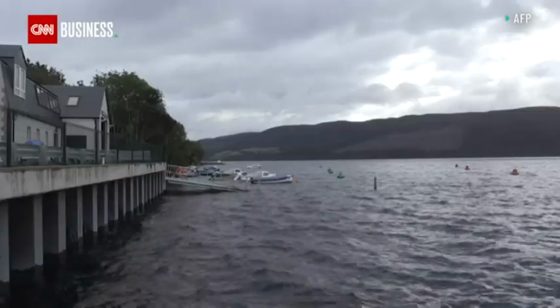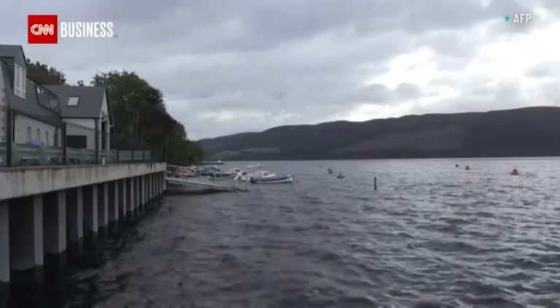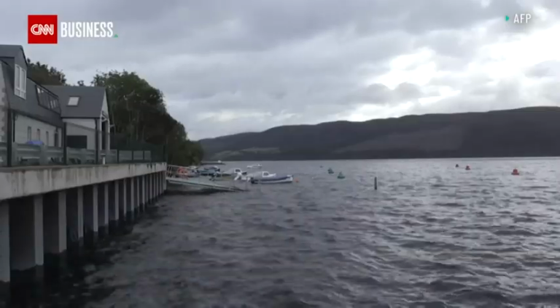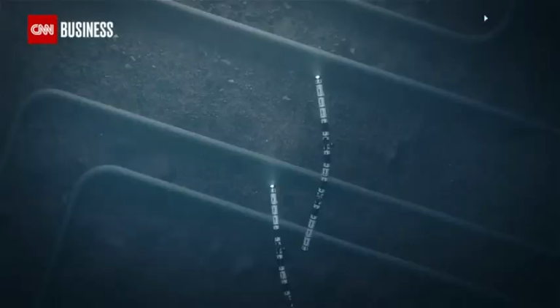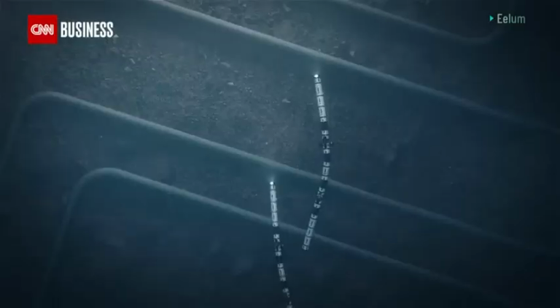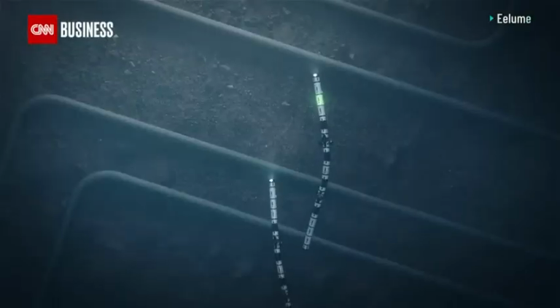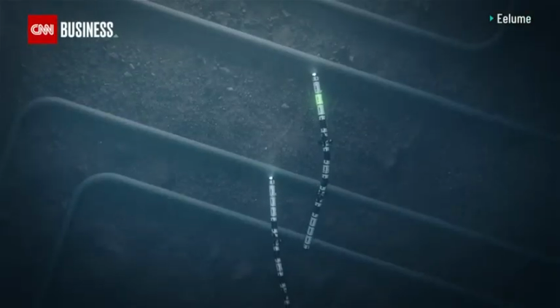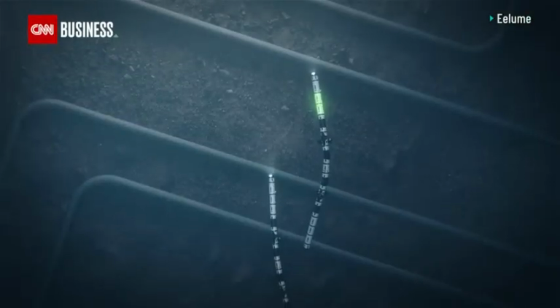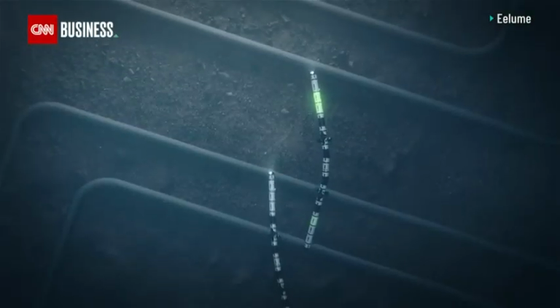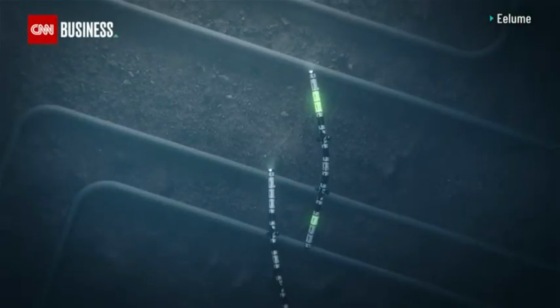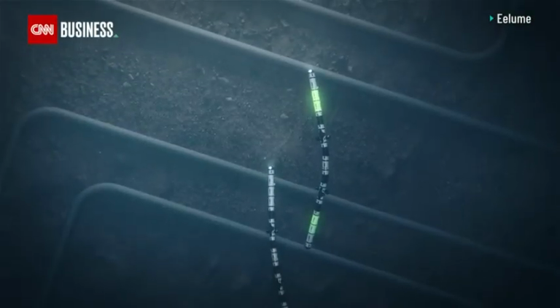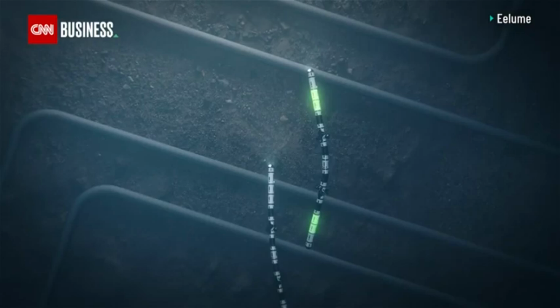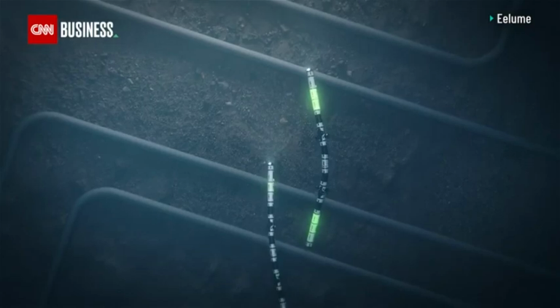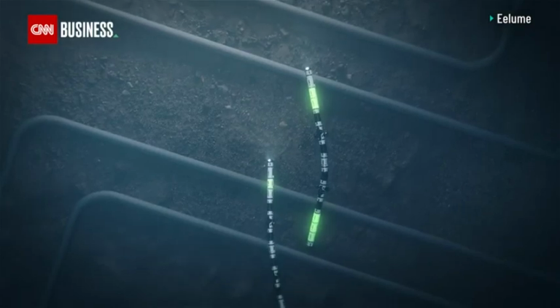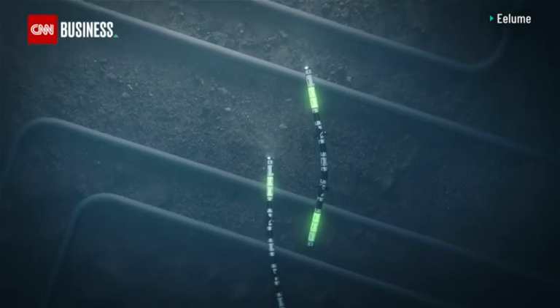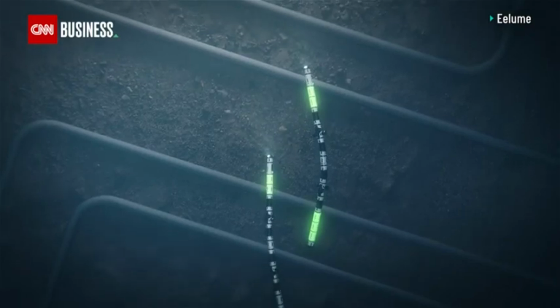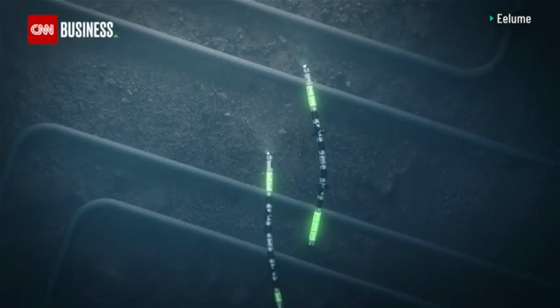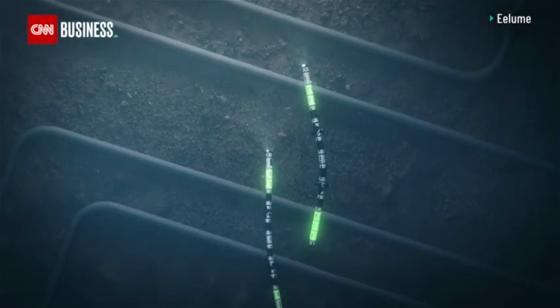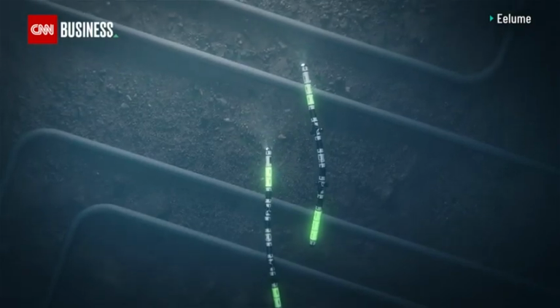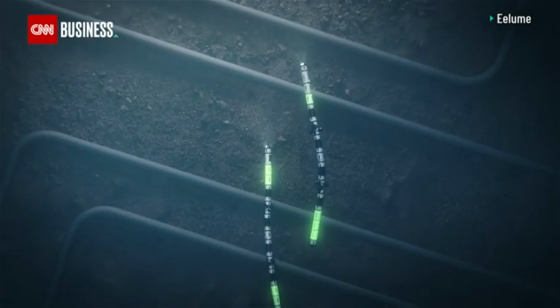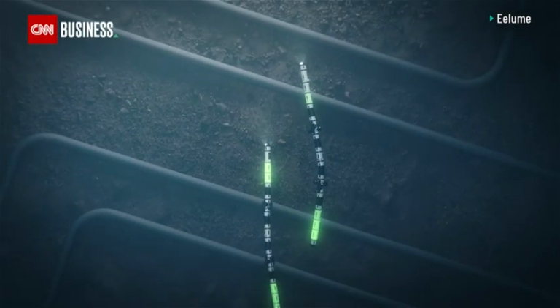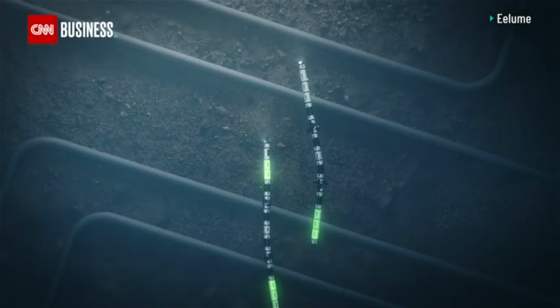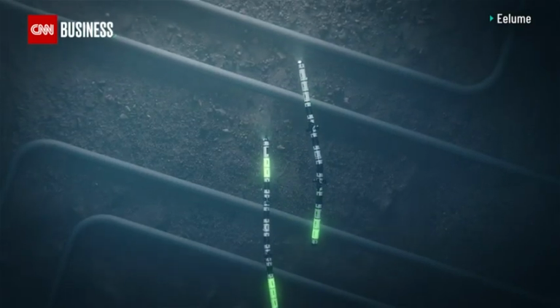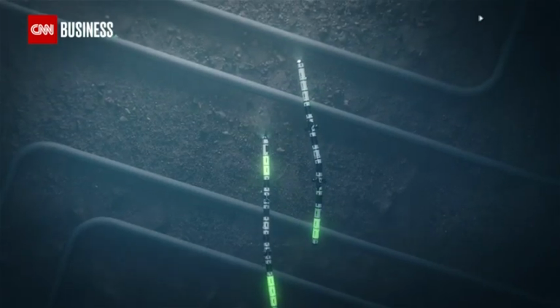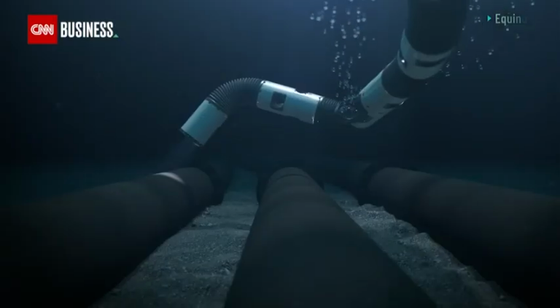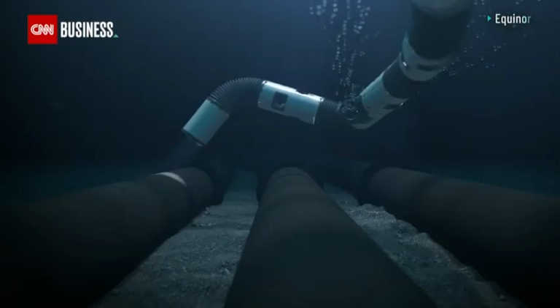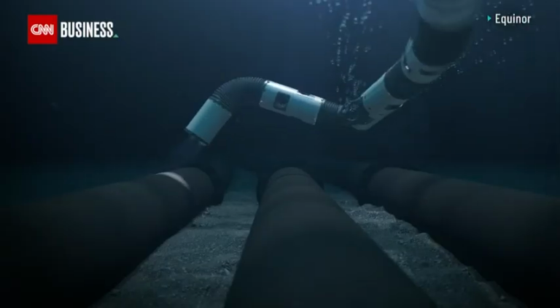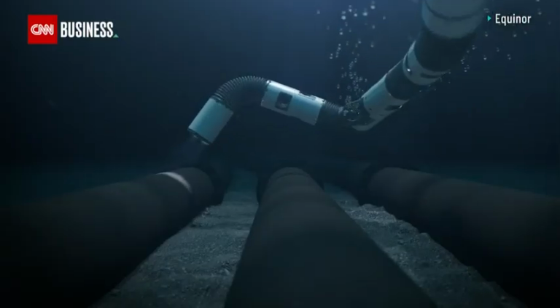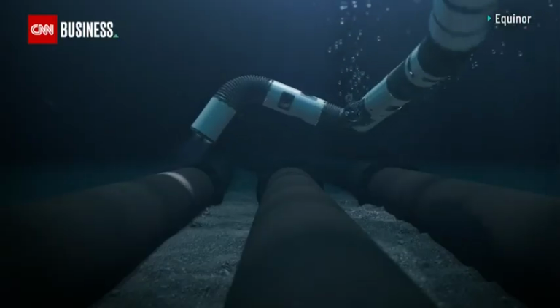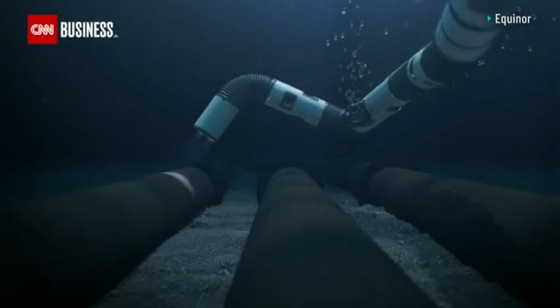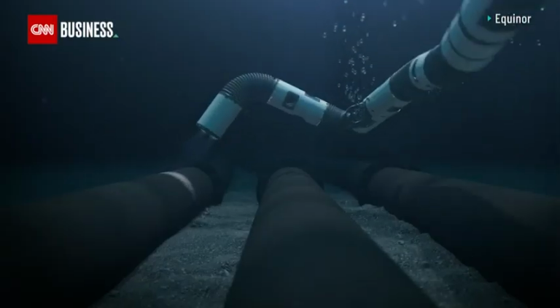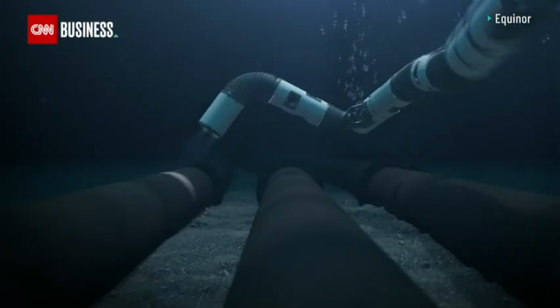Tall tales of mythical monsters will no doubt continue to stalk our dreams, but while they do, a new breed of mechanical creature will silently be going about their work at the bottom of the sea.